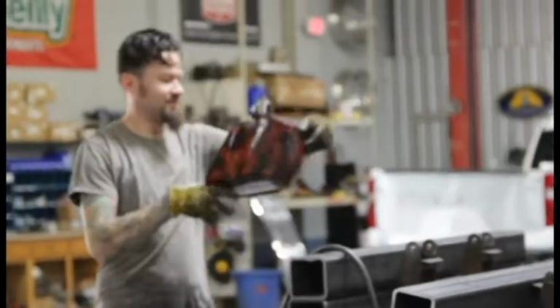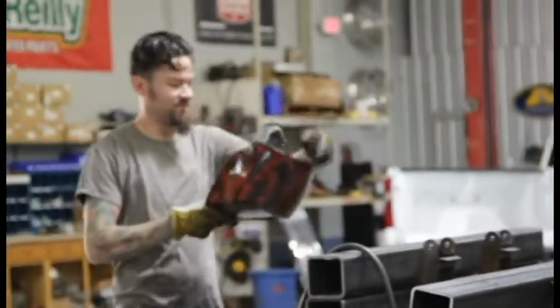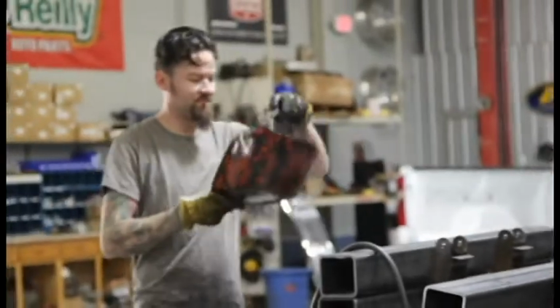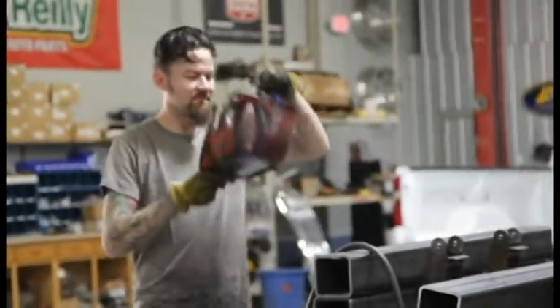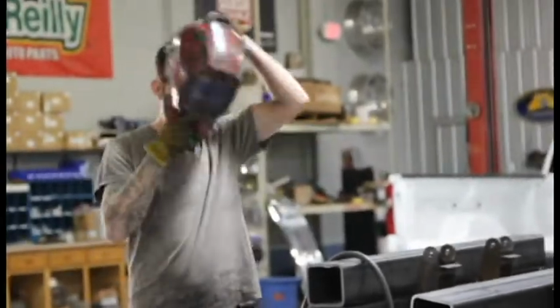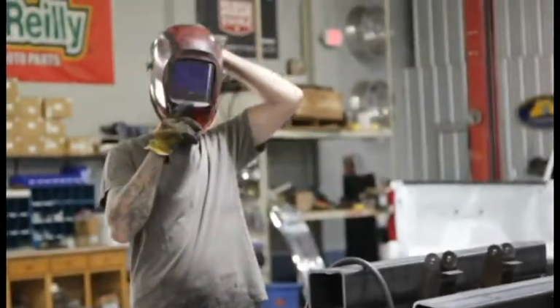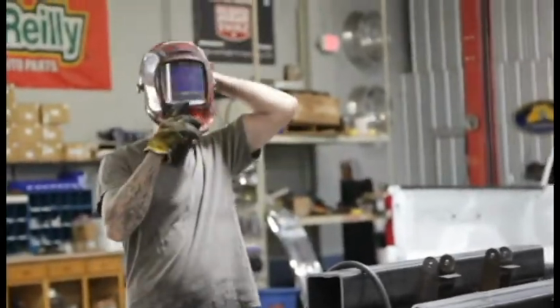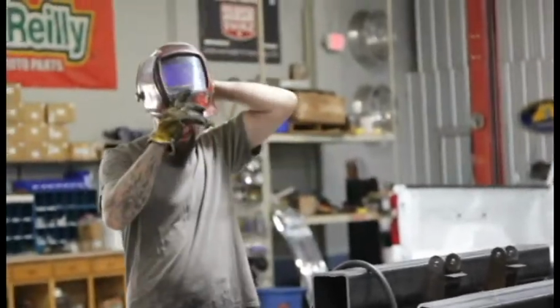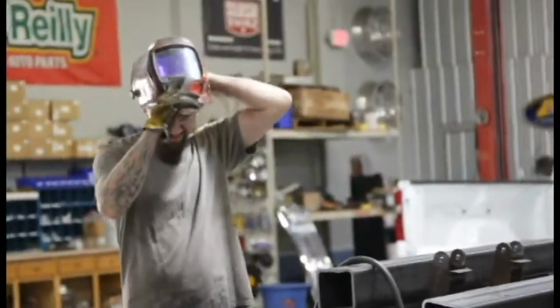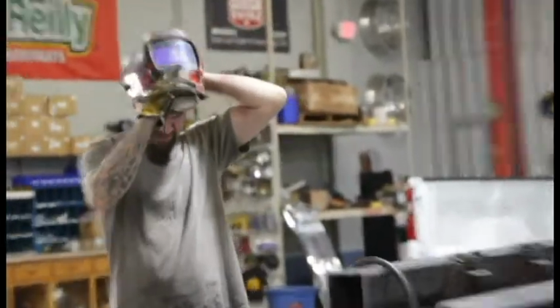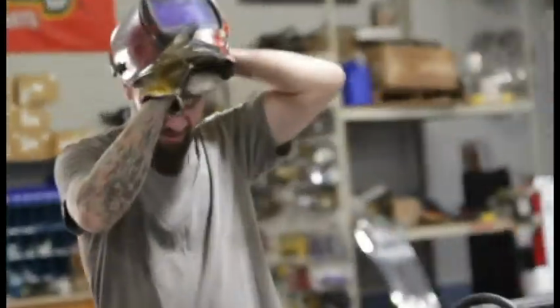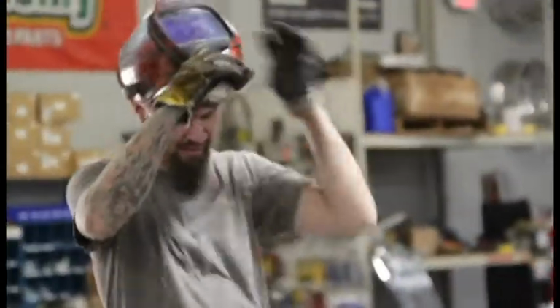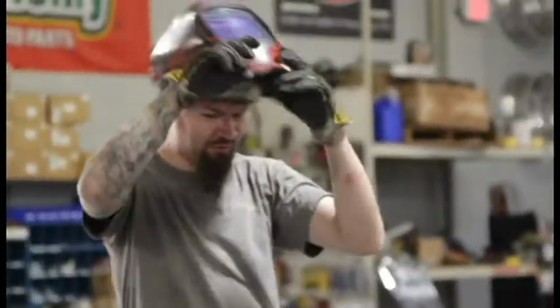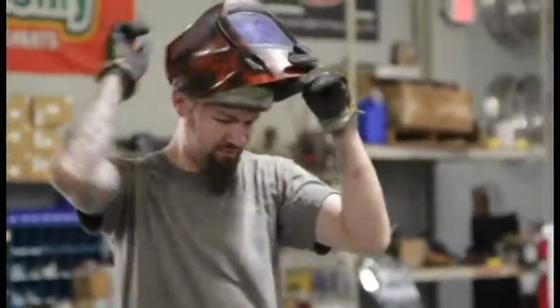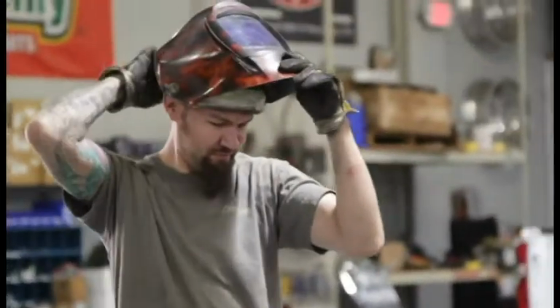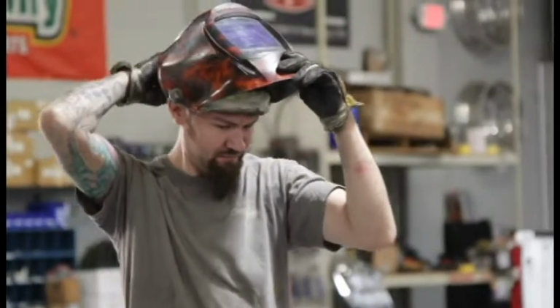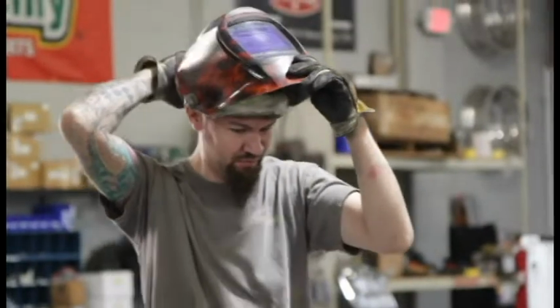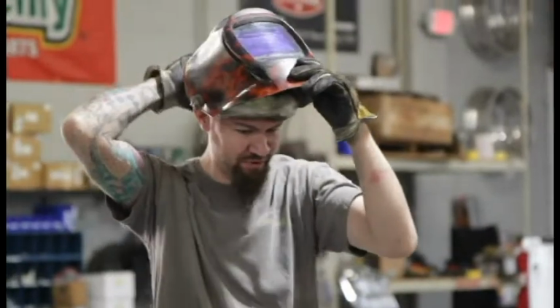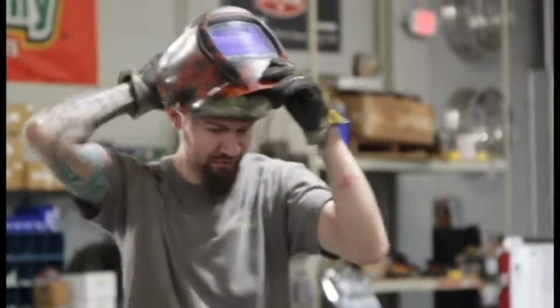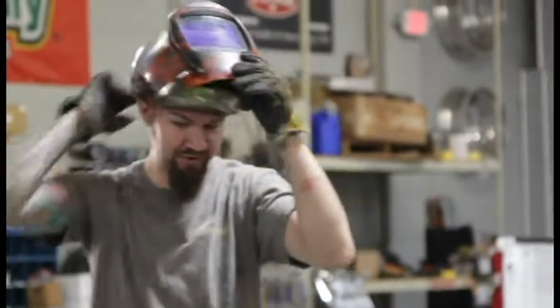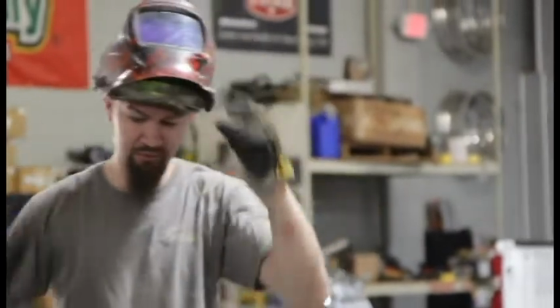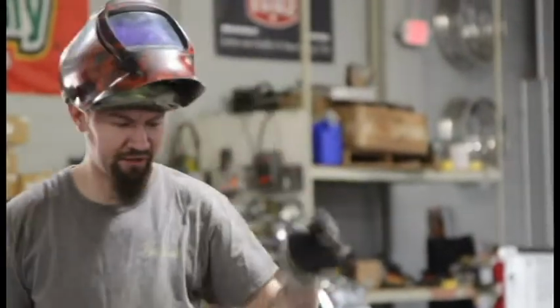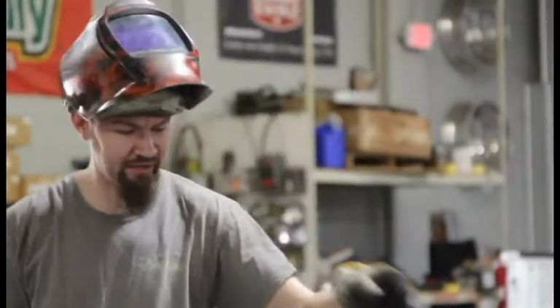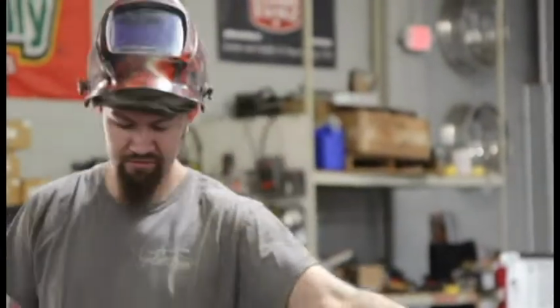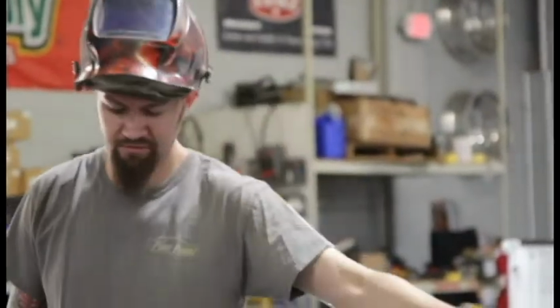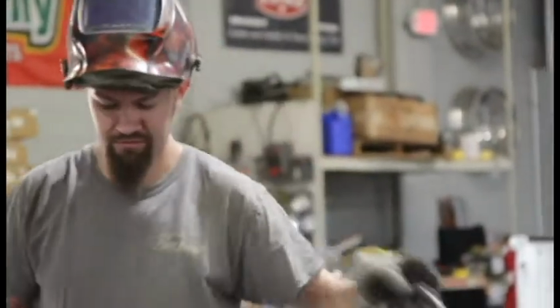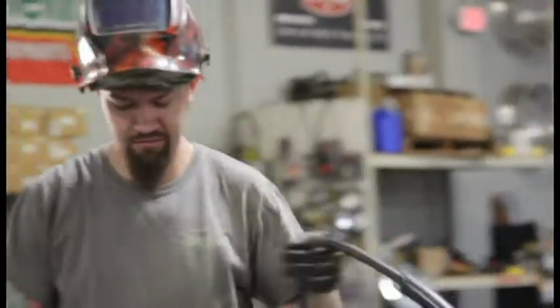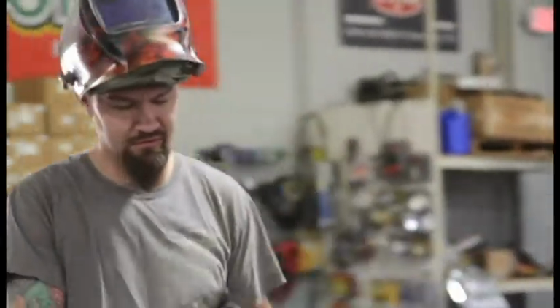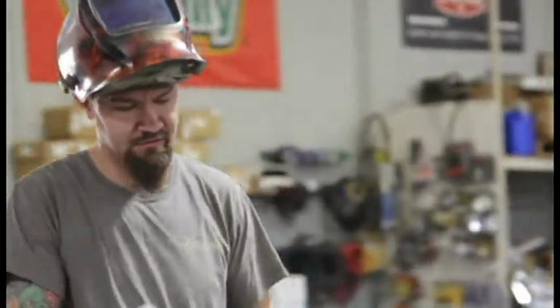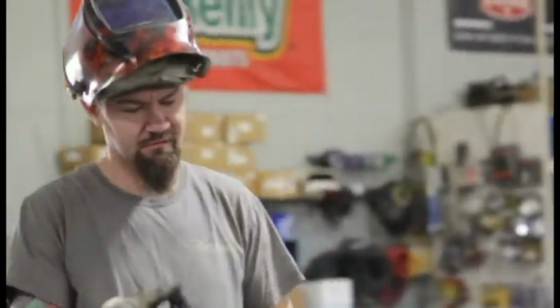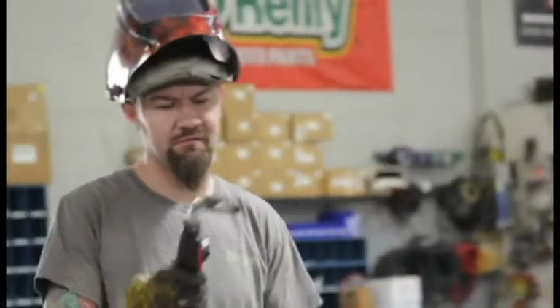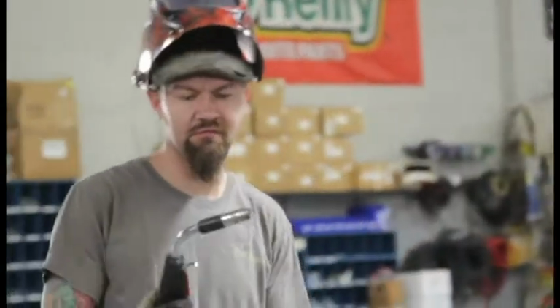Party time? We'll boogie a little bit and we'll party later. Boogie!